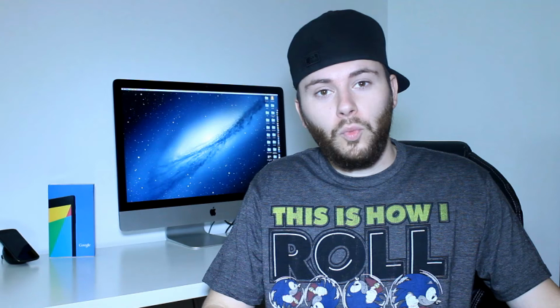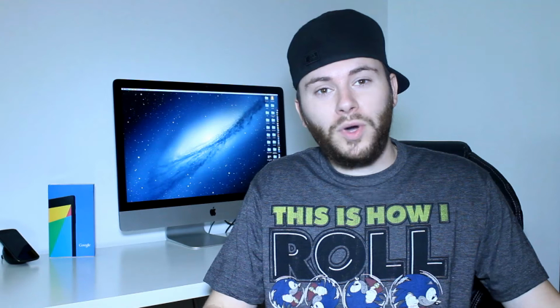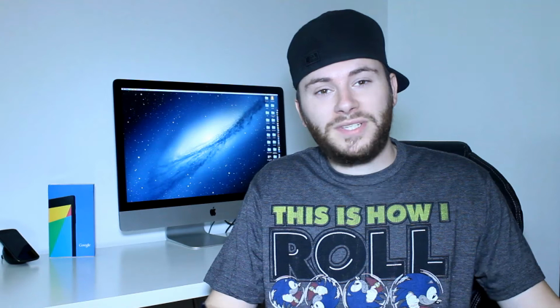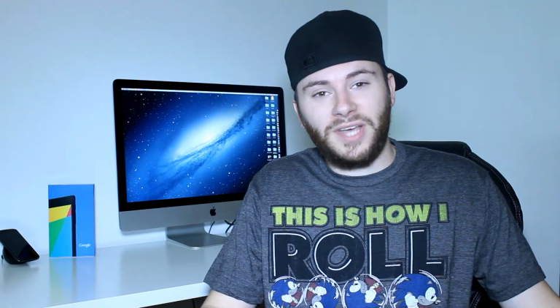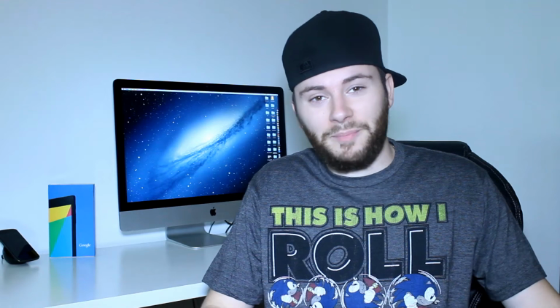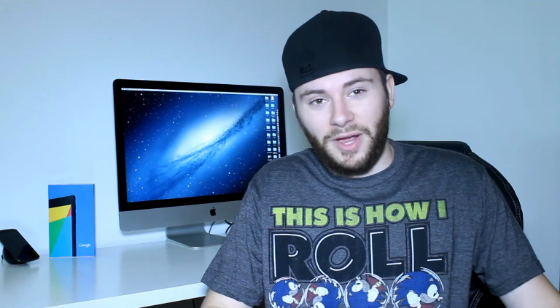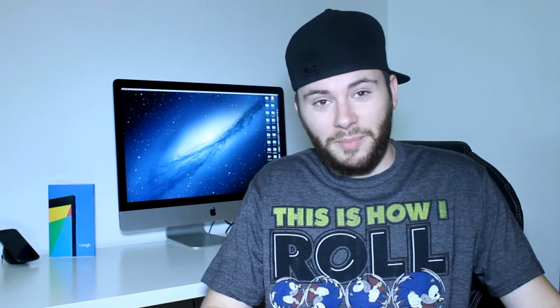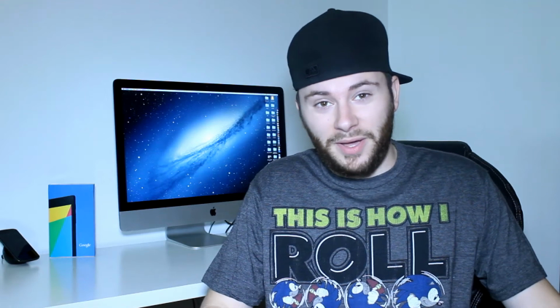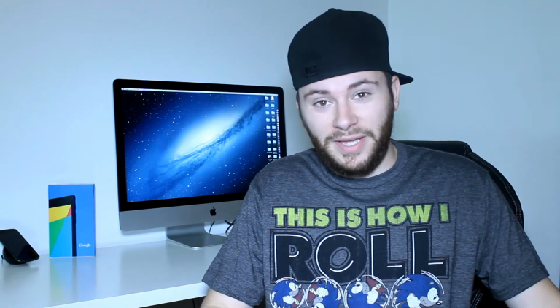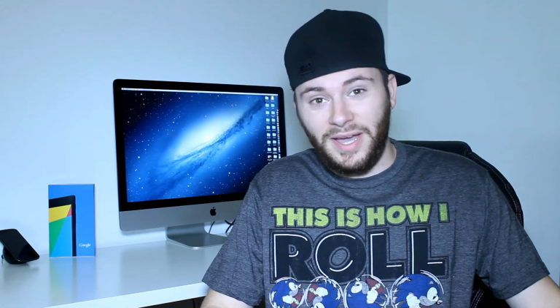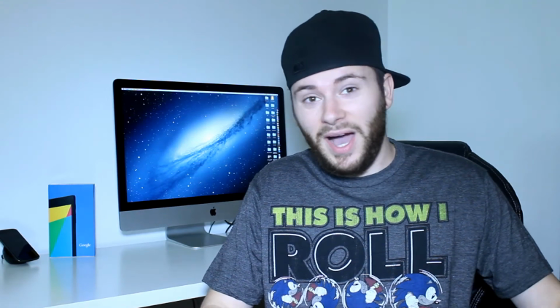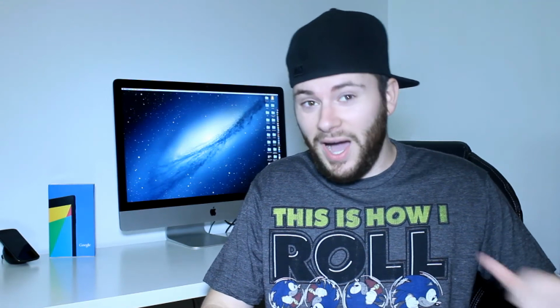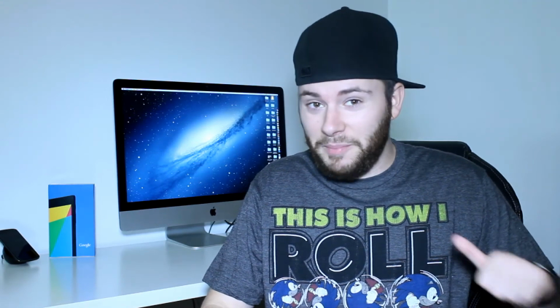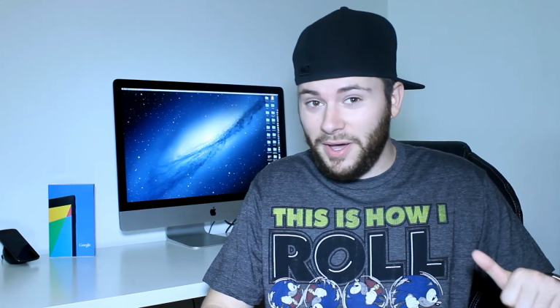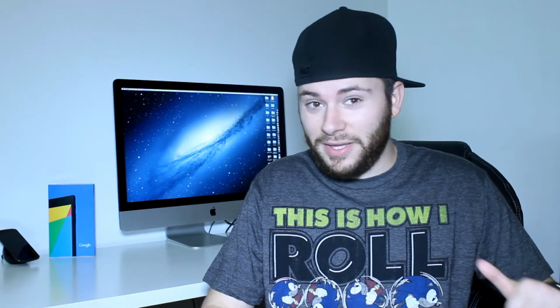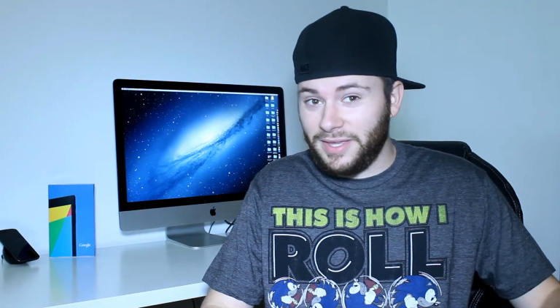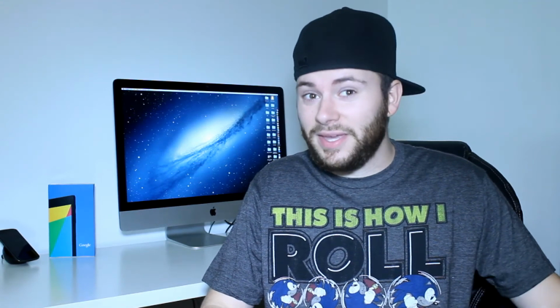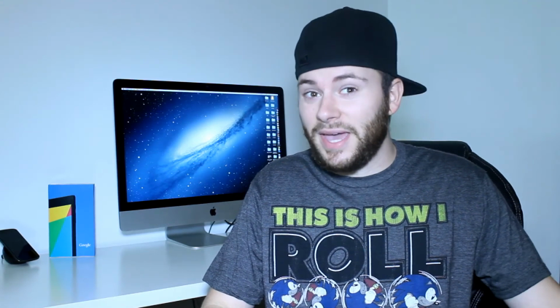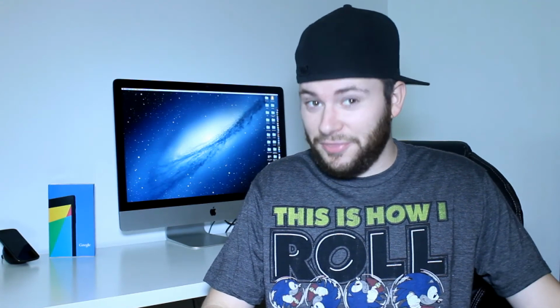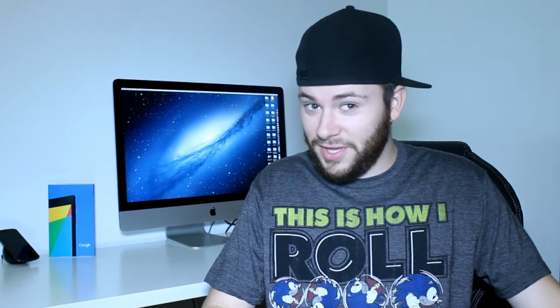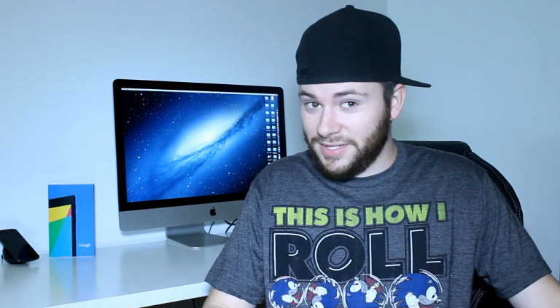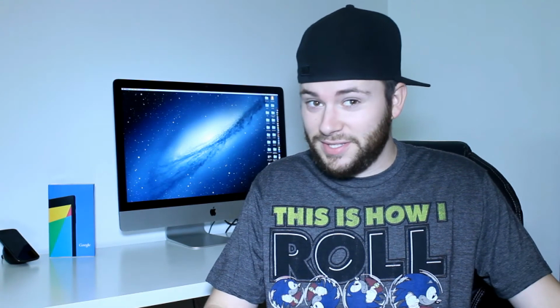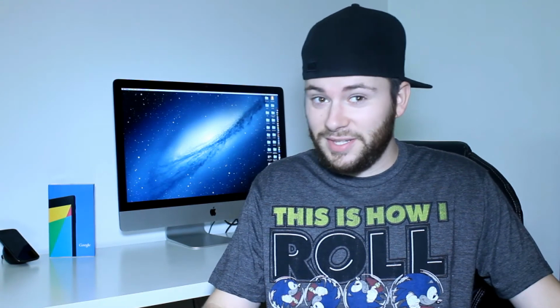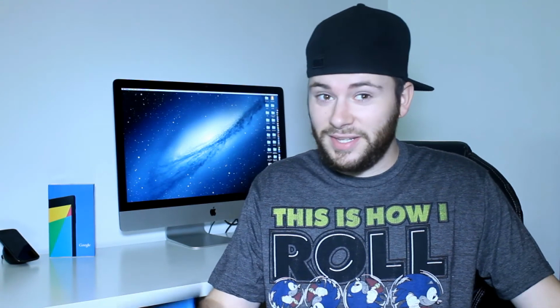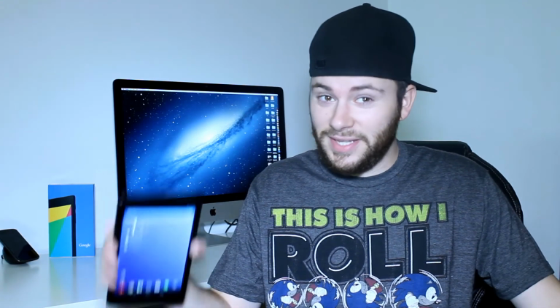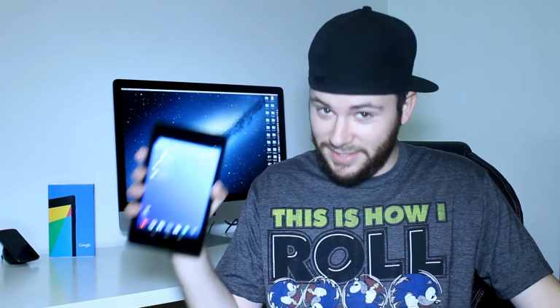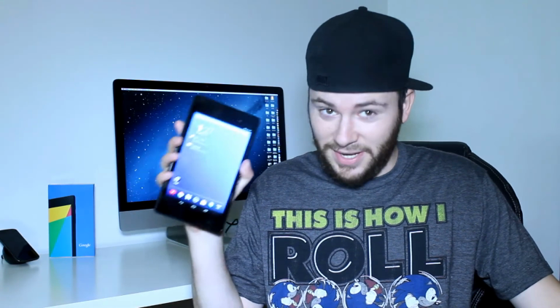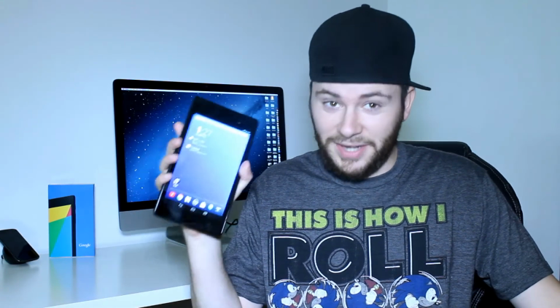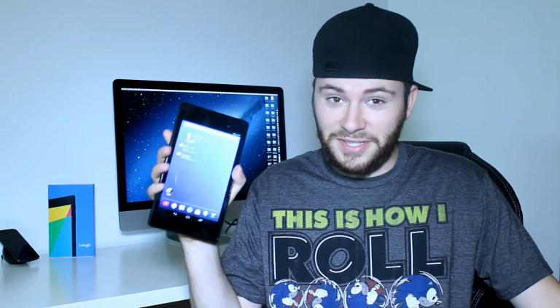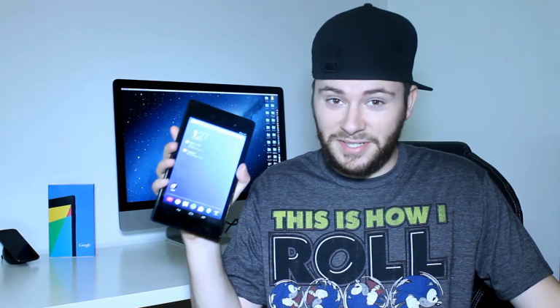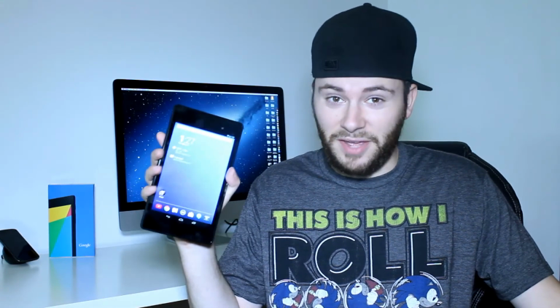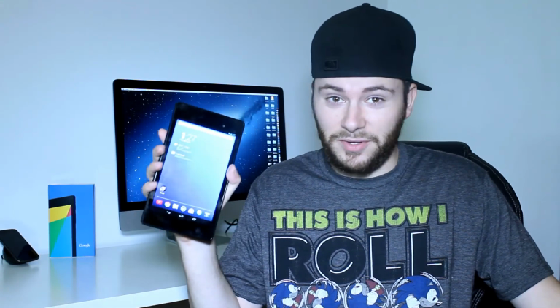What's up everybody, I'm Mike, and this is the Nexus 7.